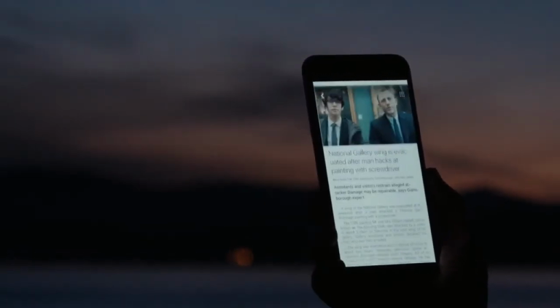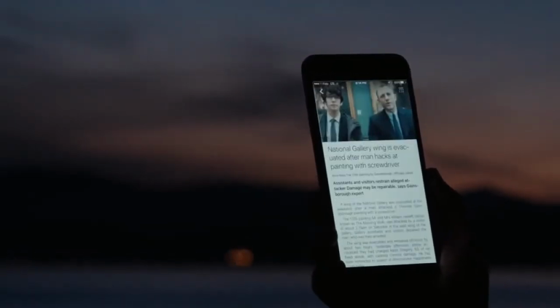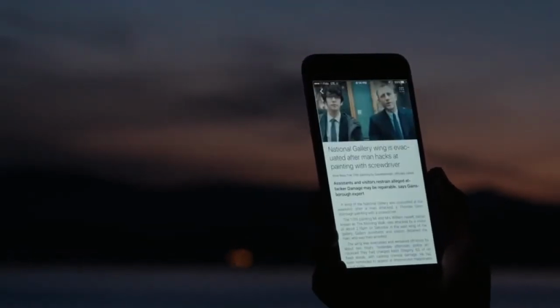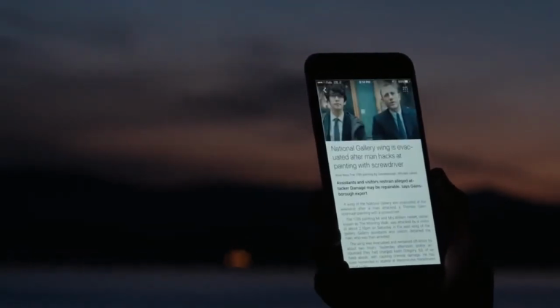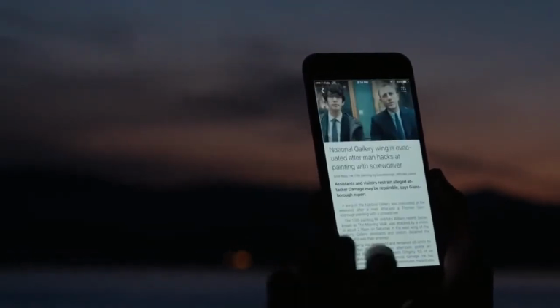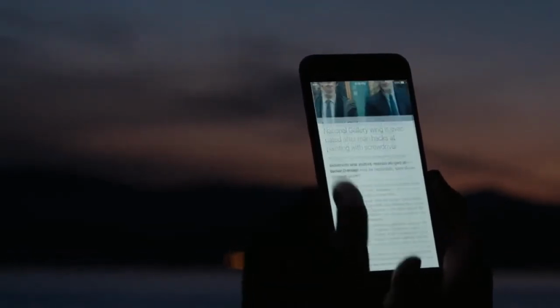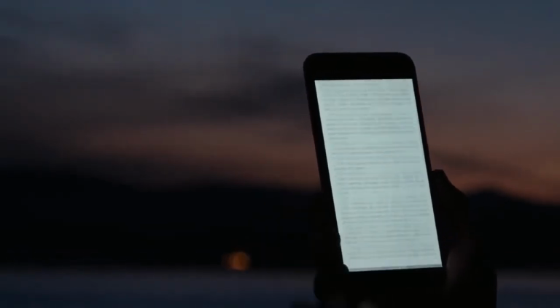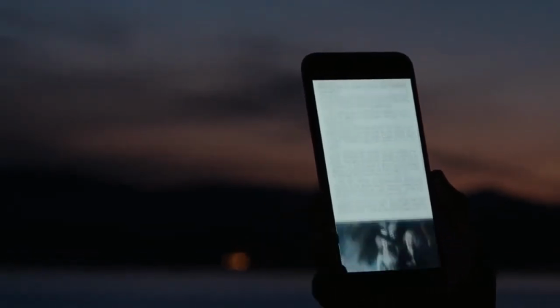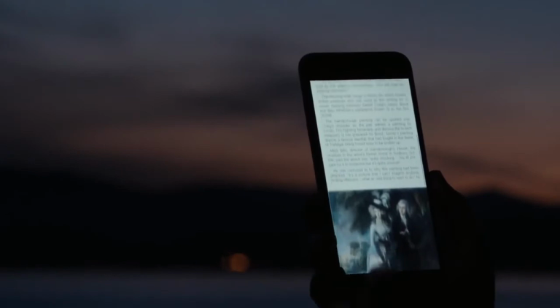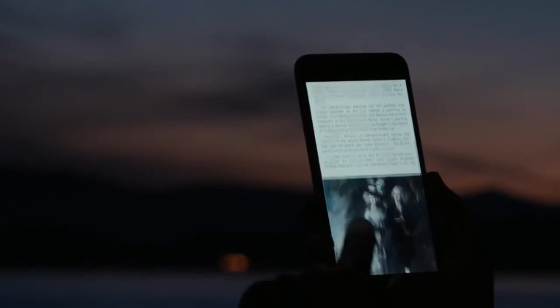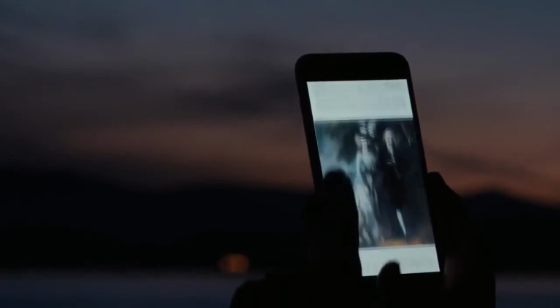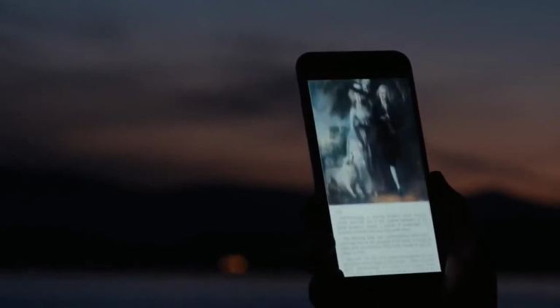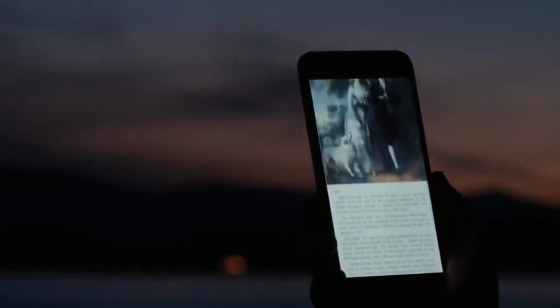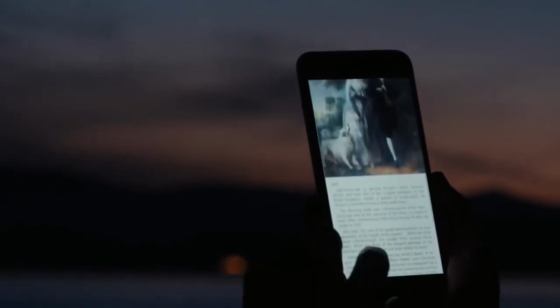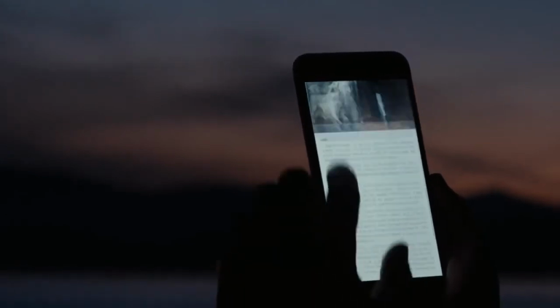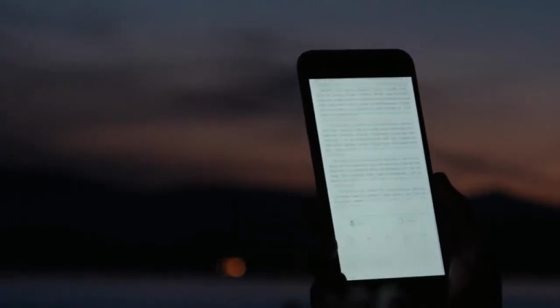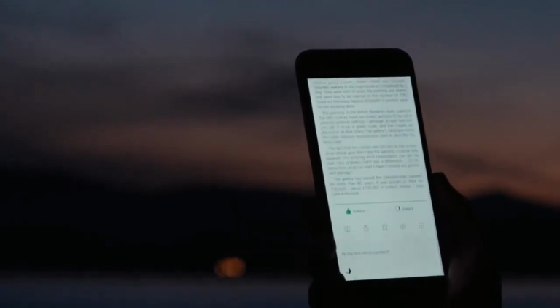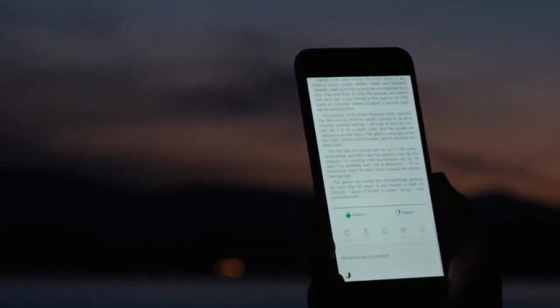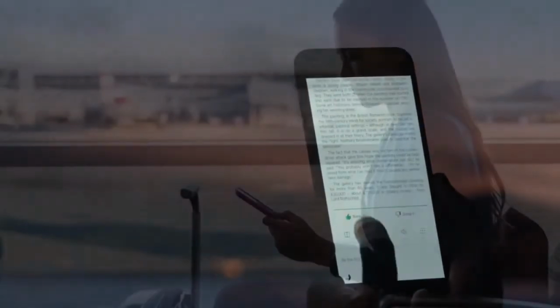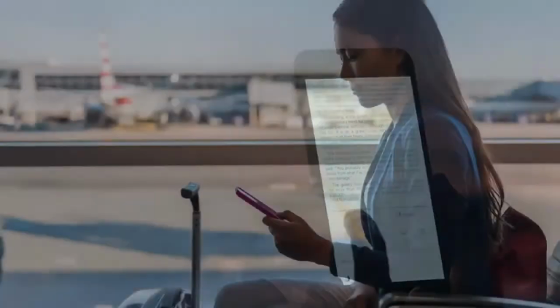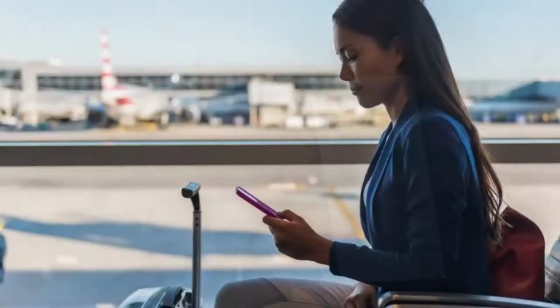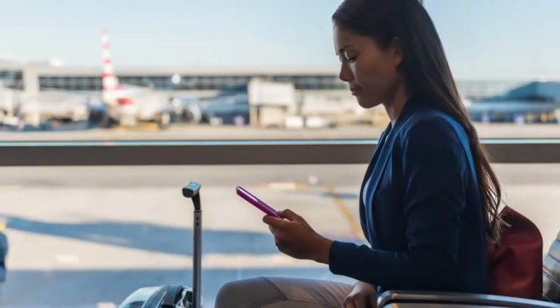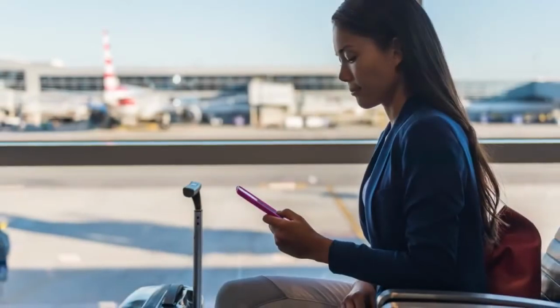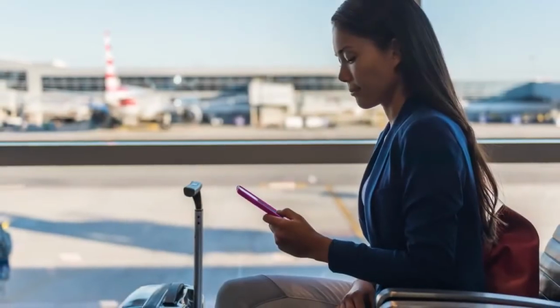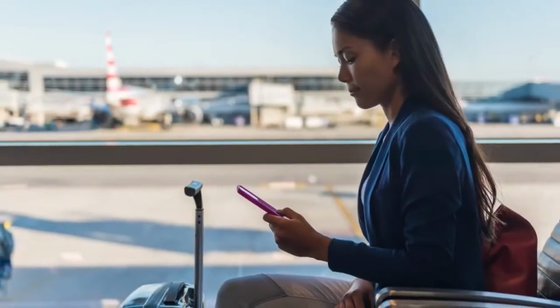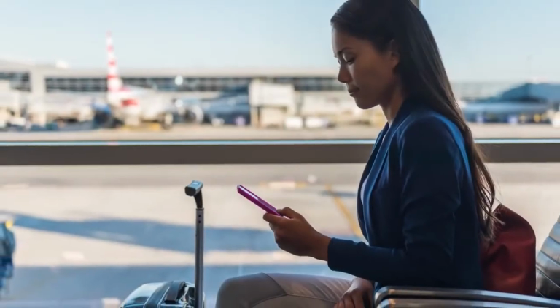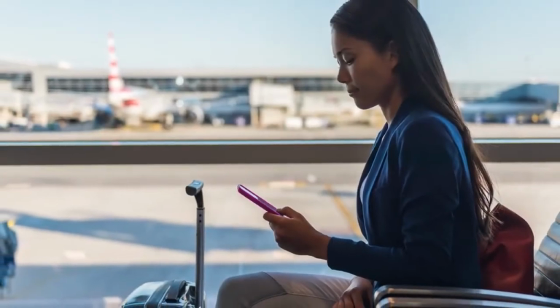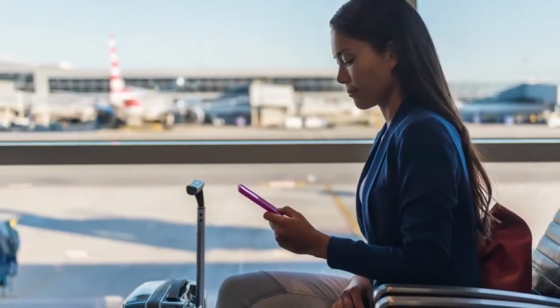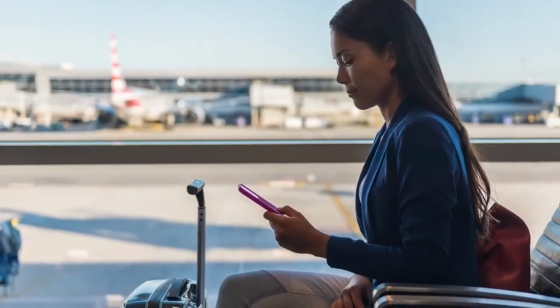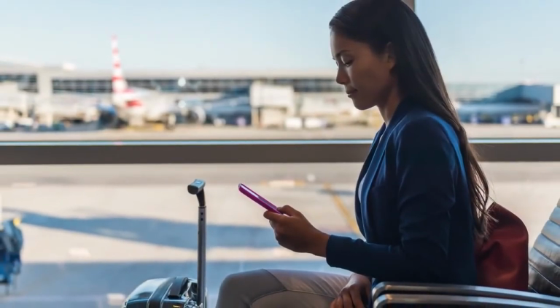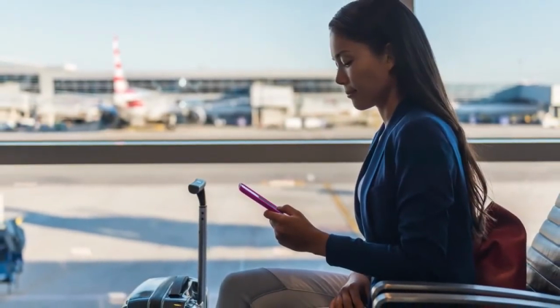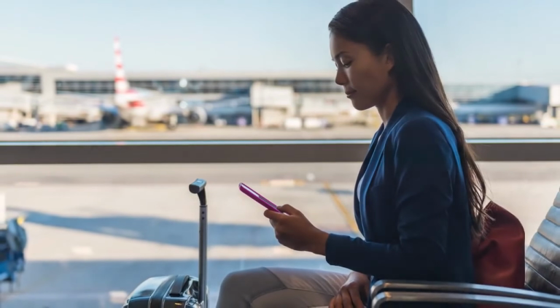Because your passengers deserve more. More options, more choices, more ways to stay connected to the stories they care about.